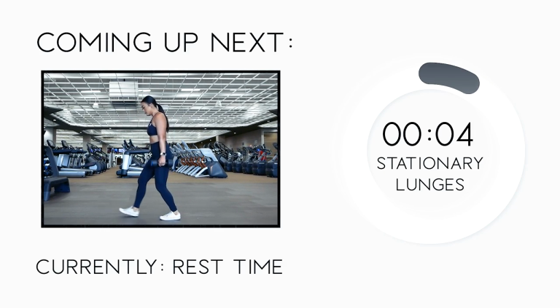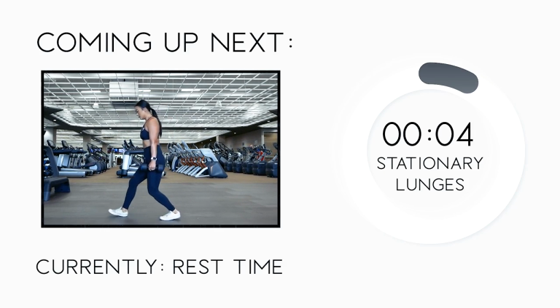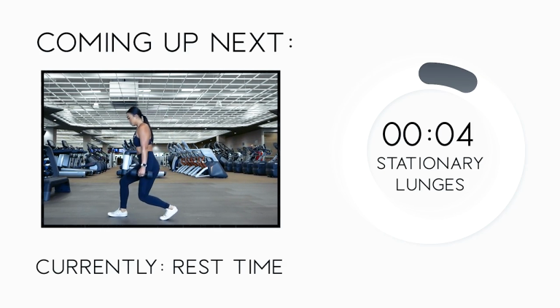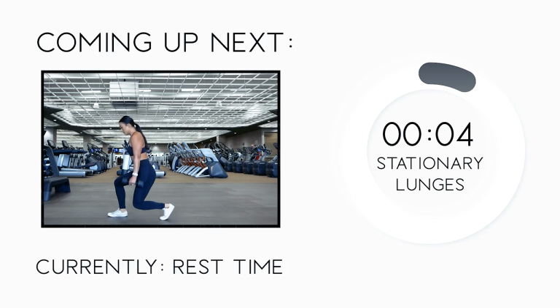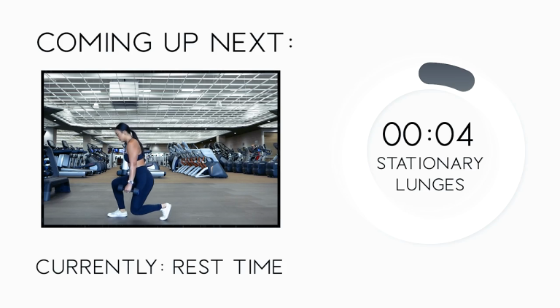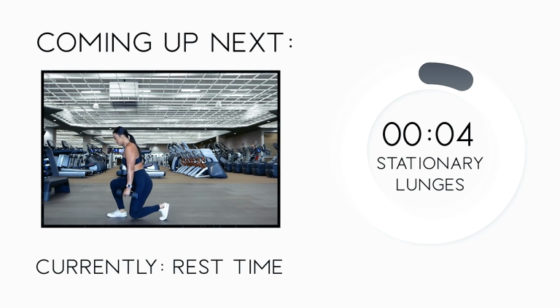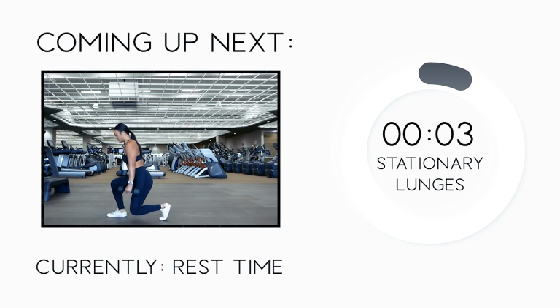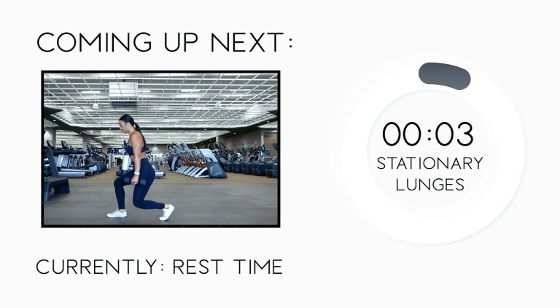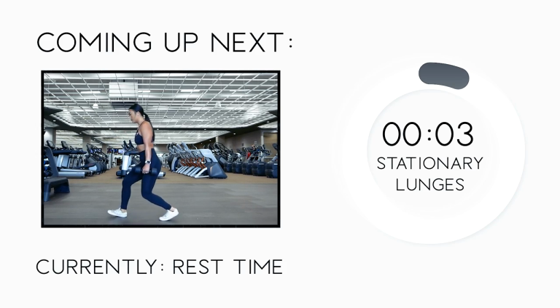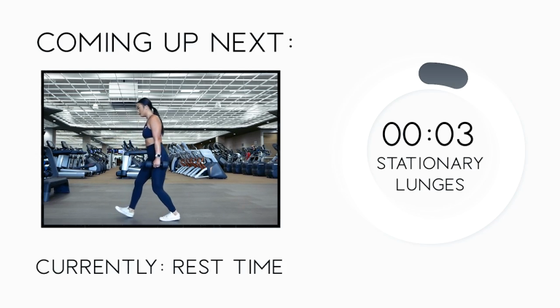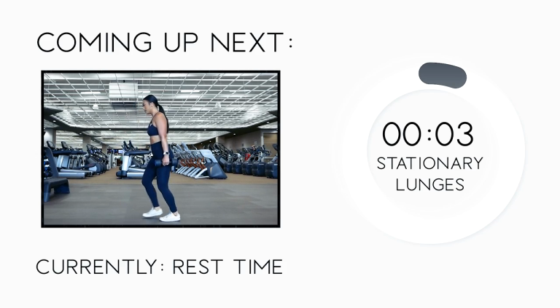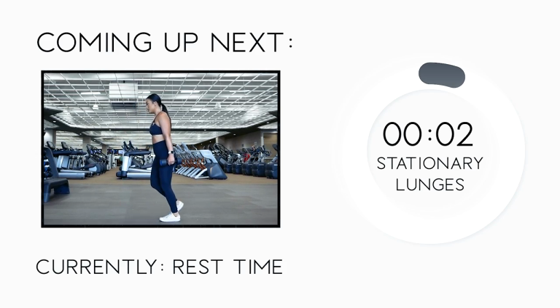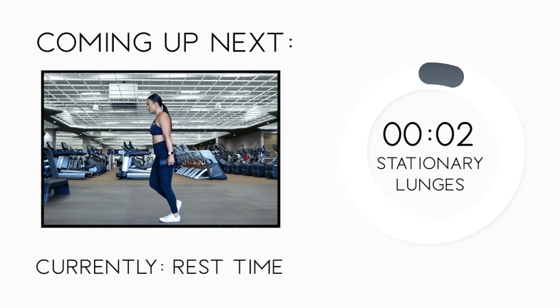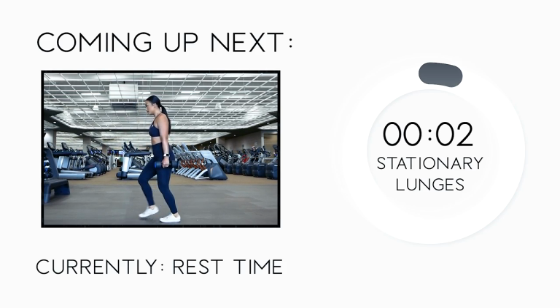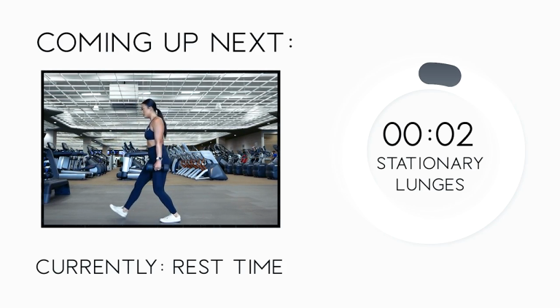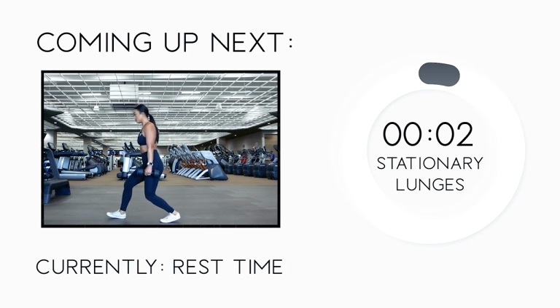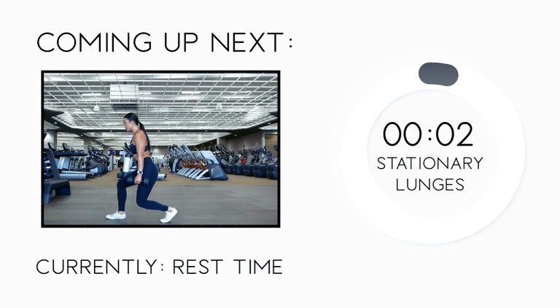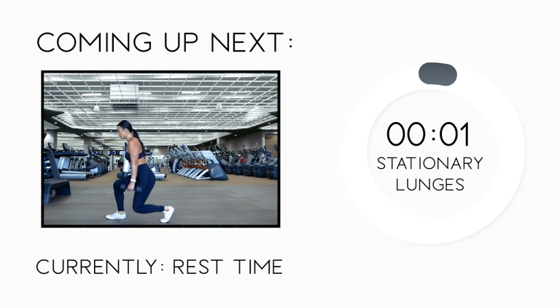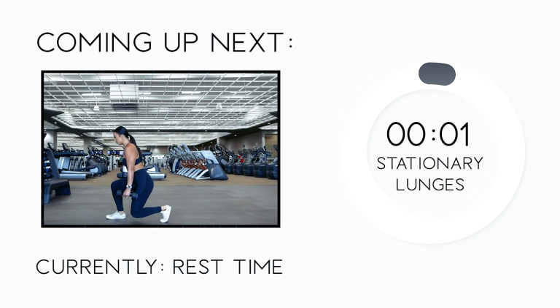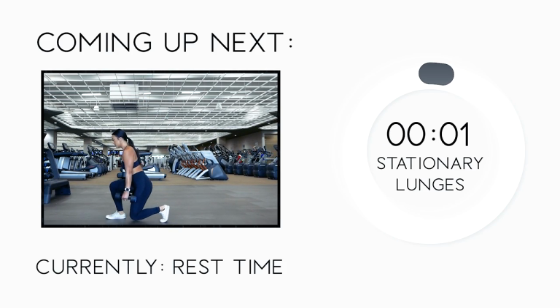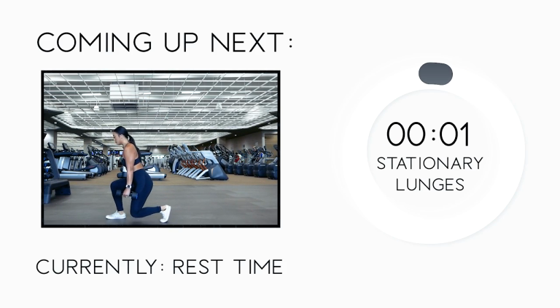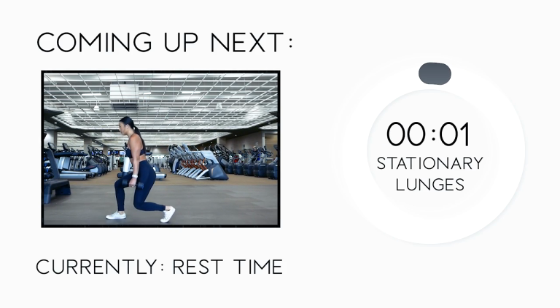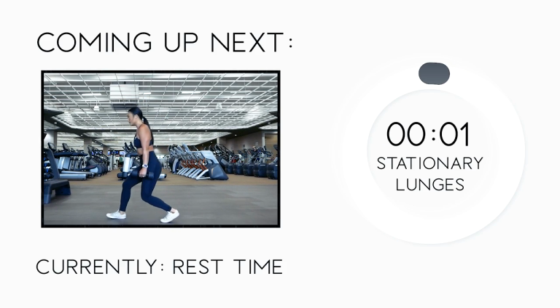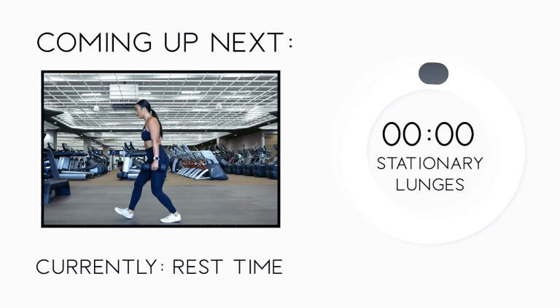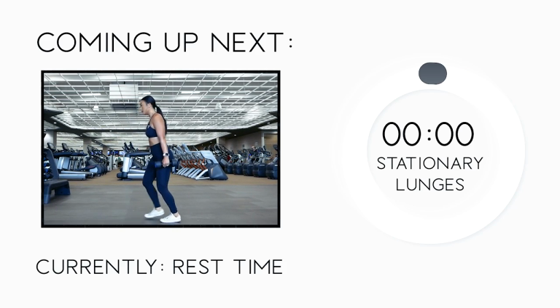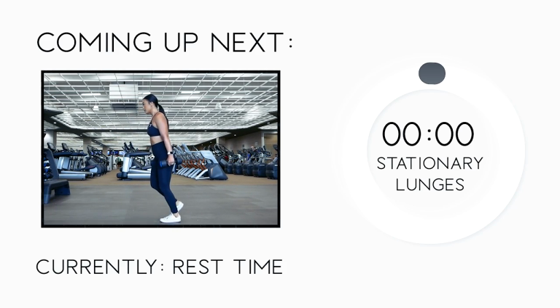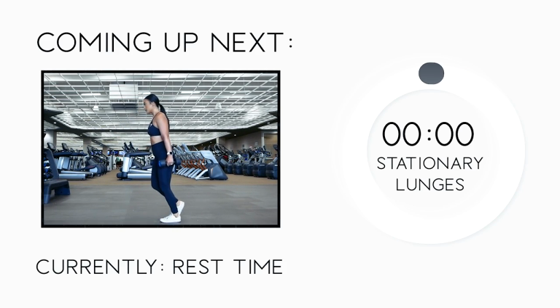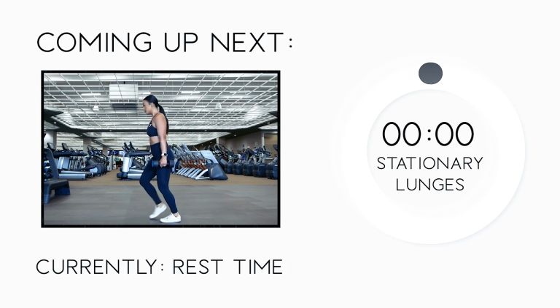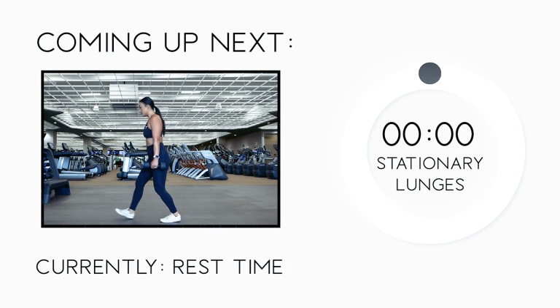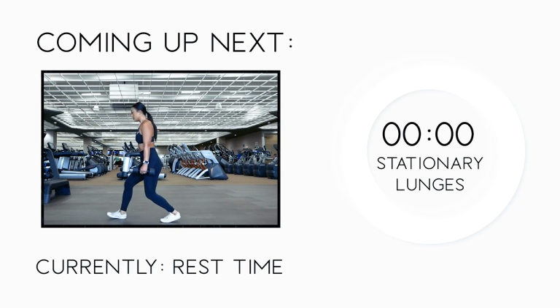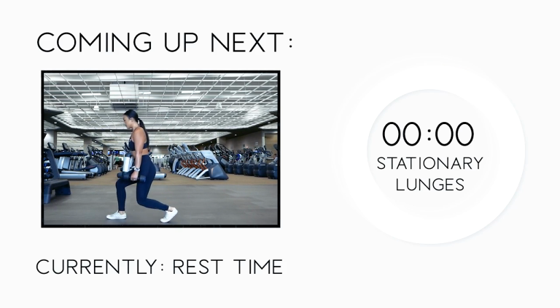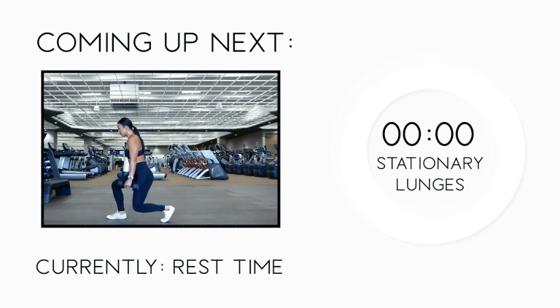Here comes the last stretch of our workout, guys — stationary lunges for 12 reps on each leg. Here we go!